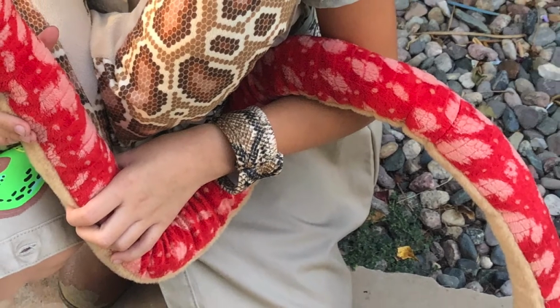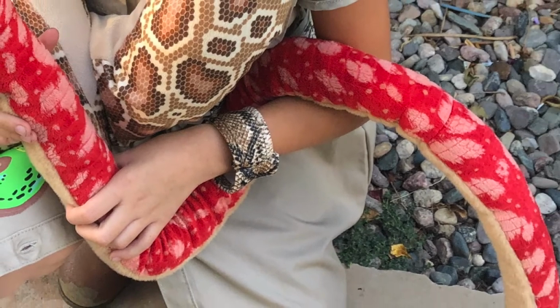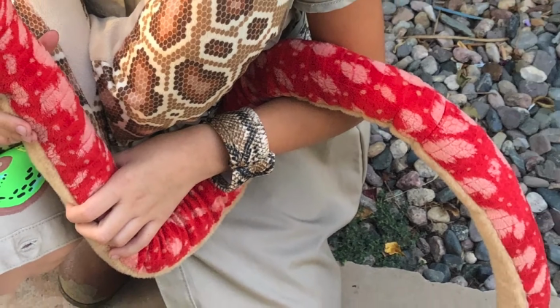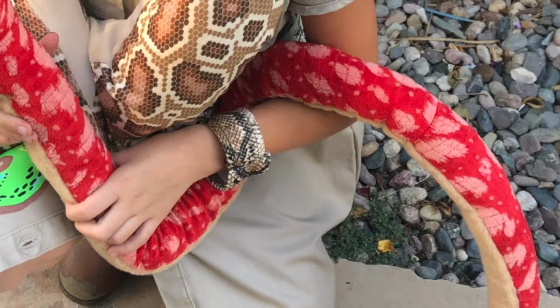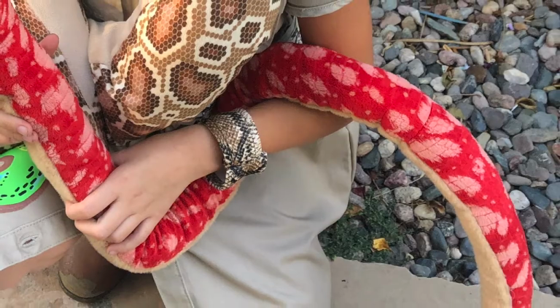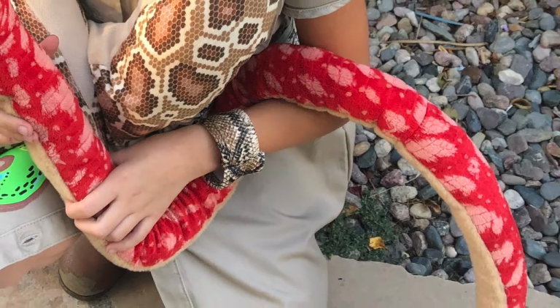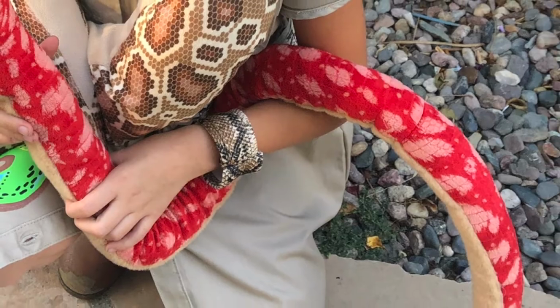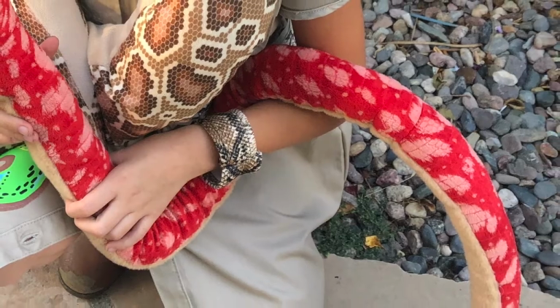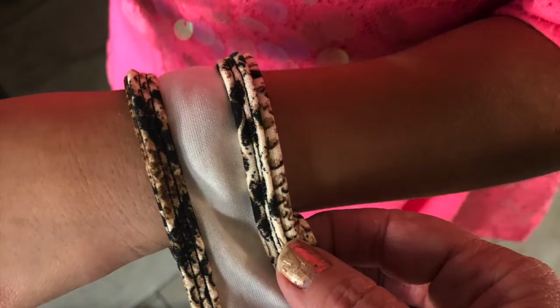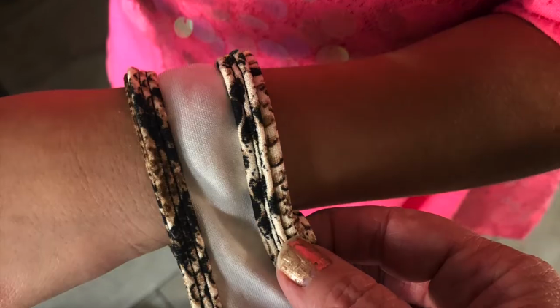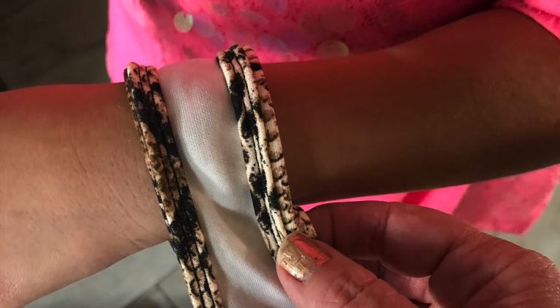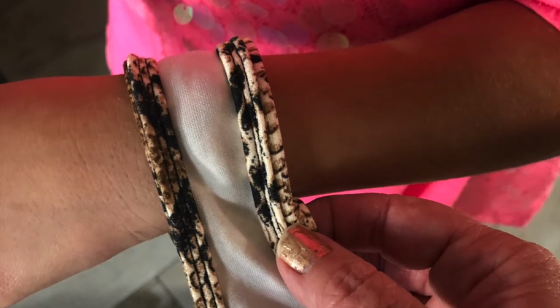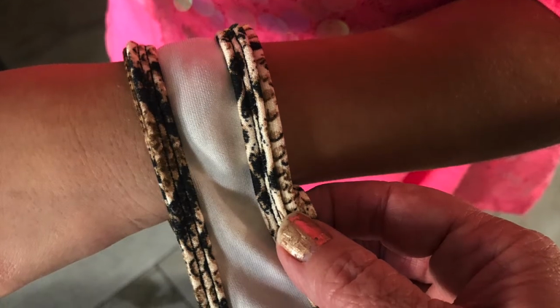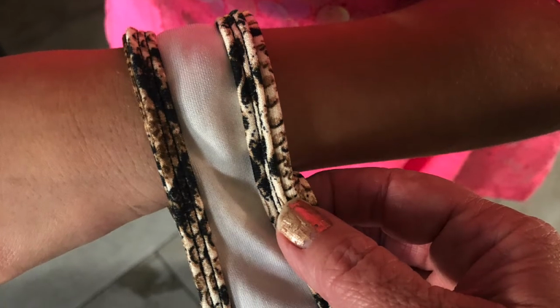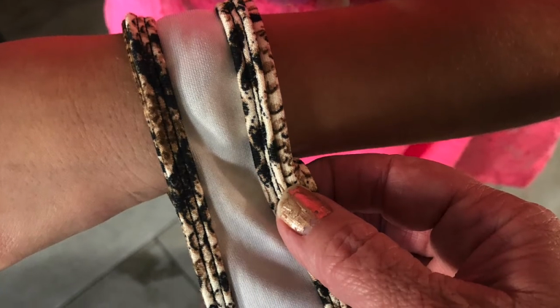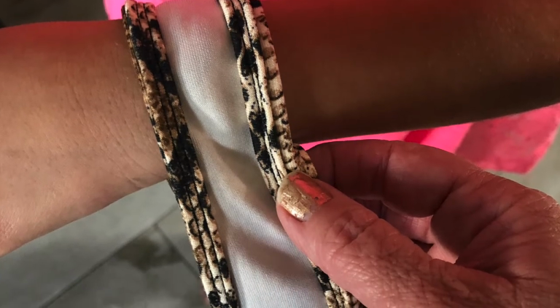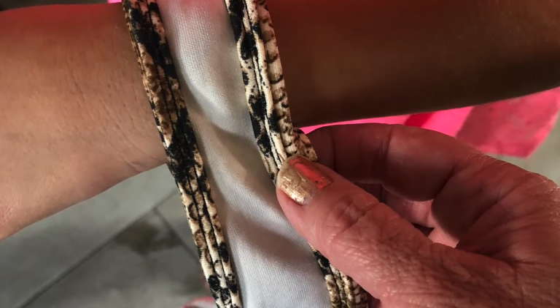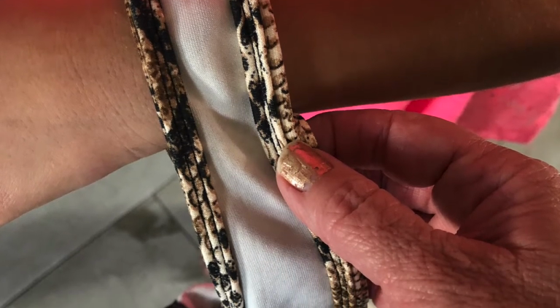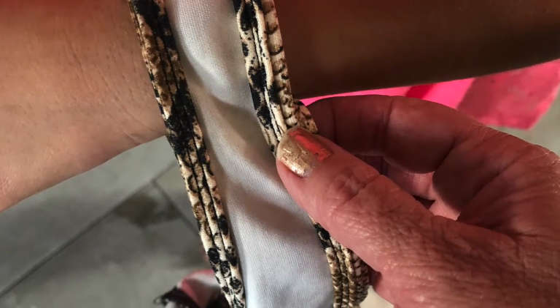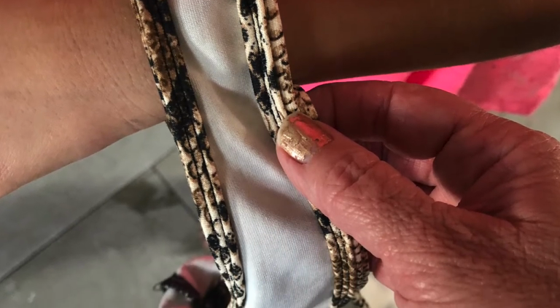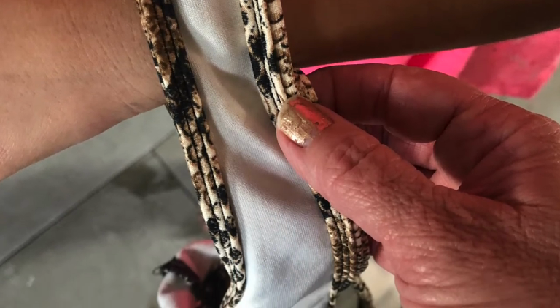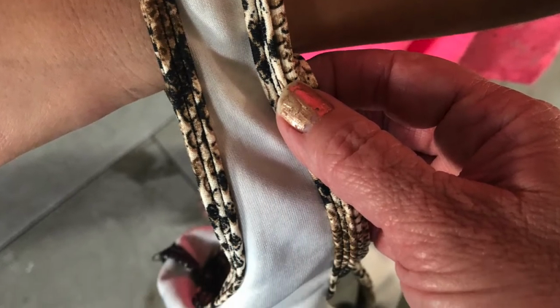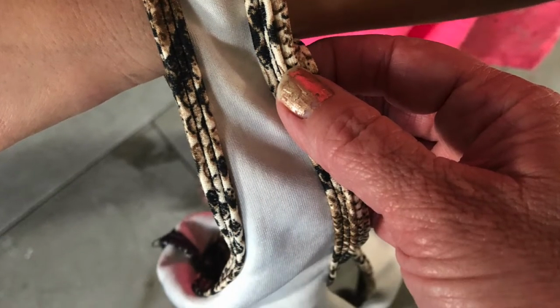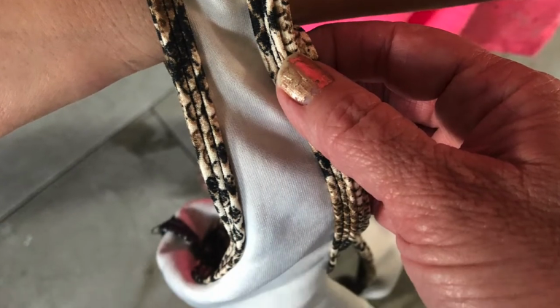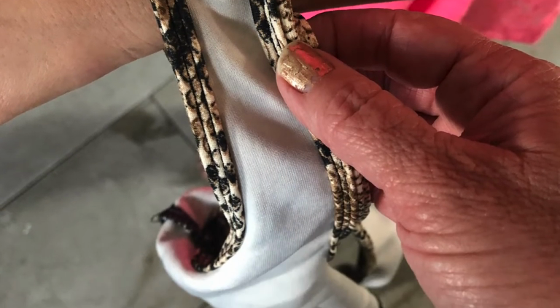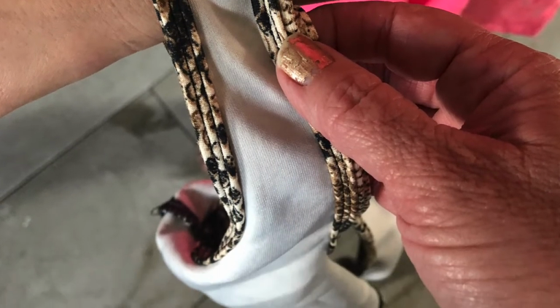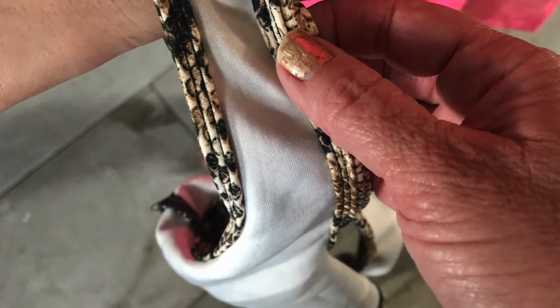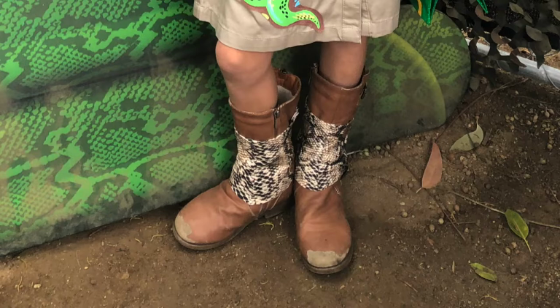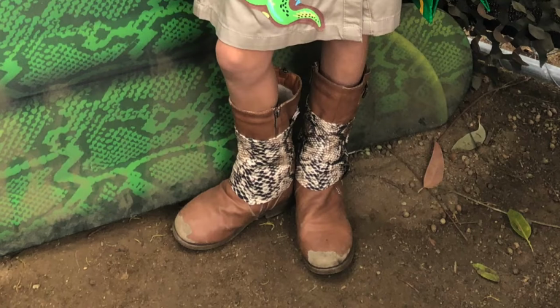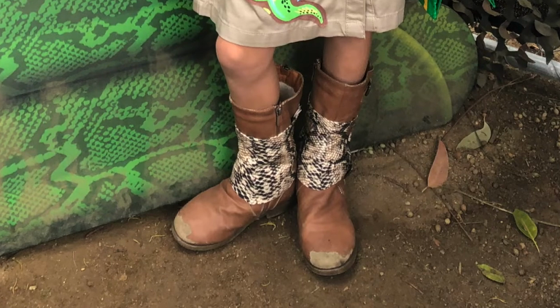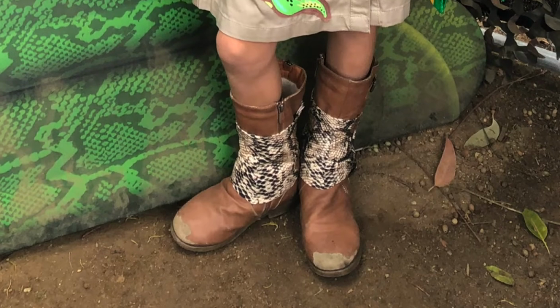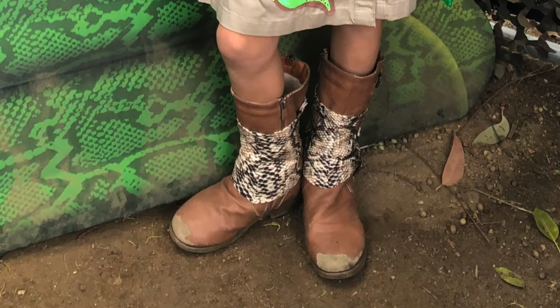For the bracelets, I'm using the strap part of the thrift shop tank top. I just cut them off, measured around Sophia's wrist, and then gave them a quick hand stitch.